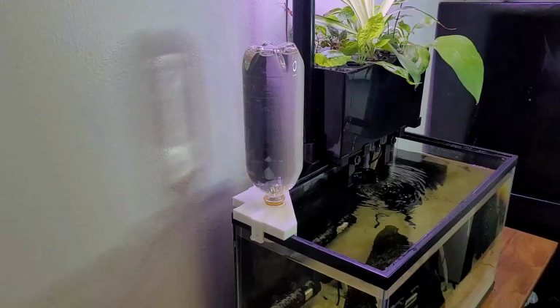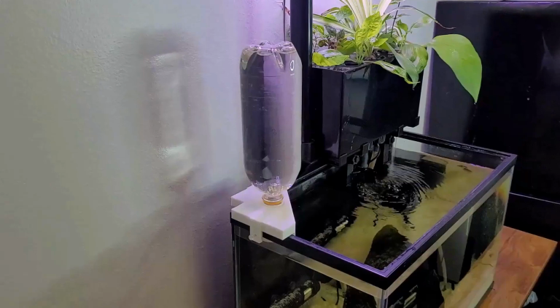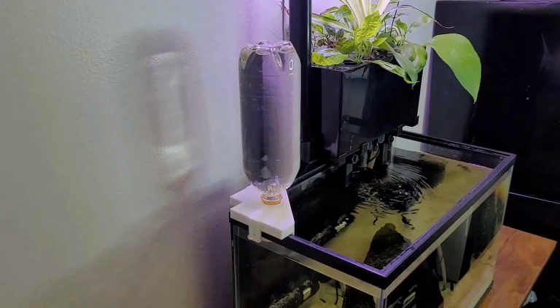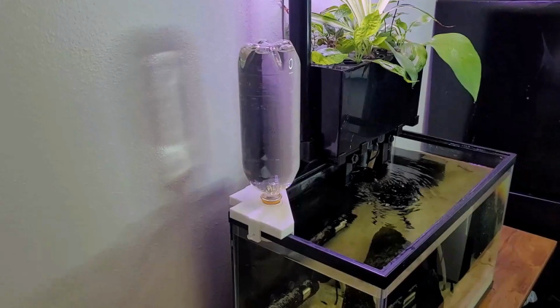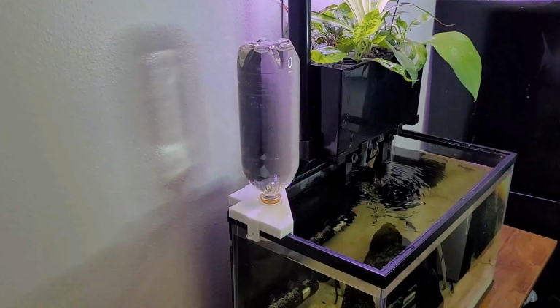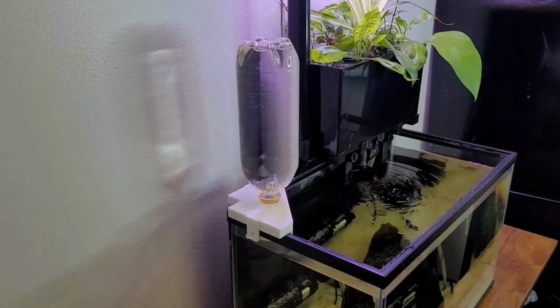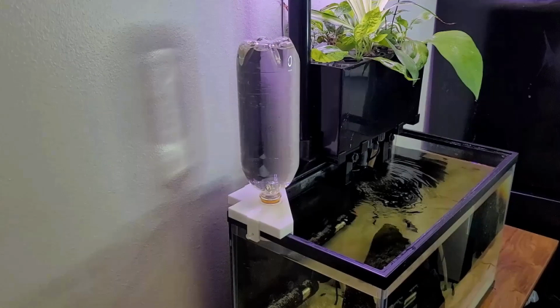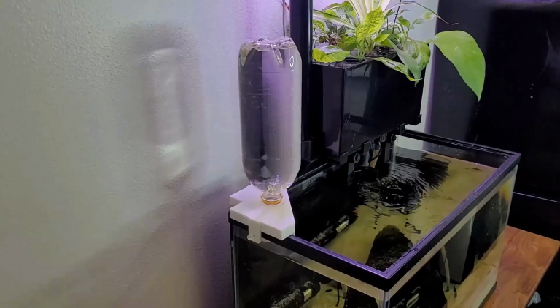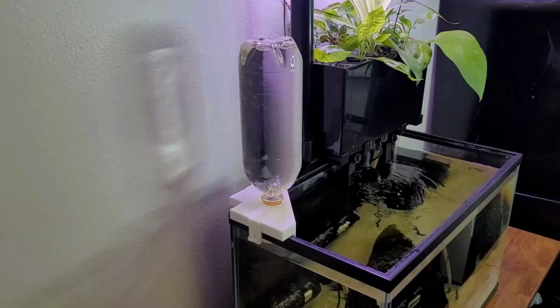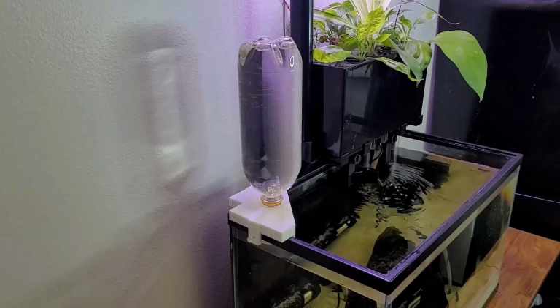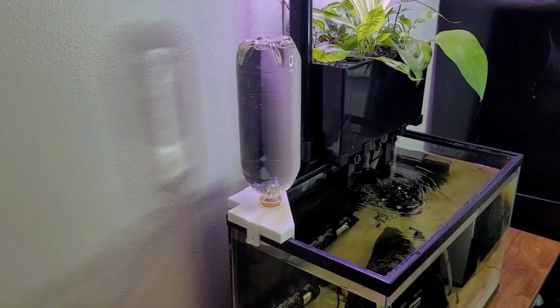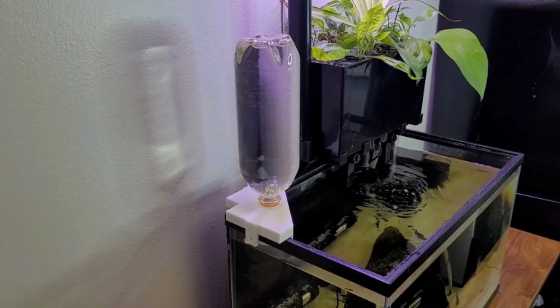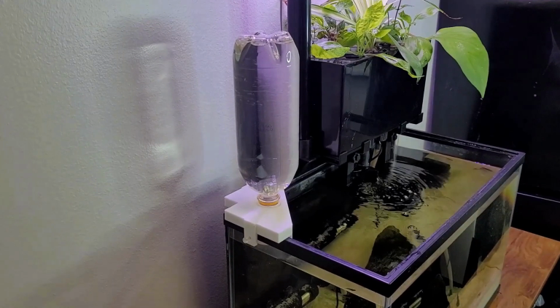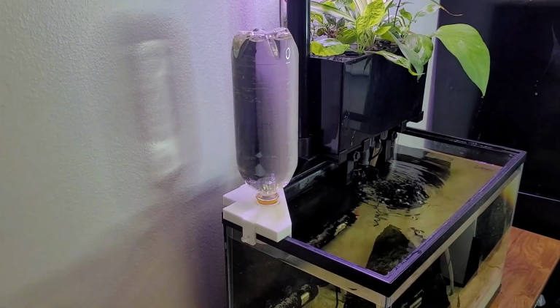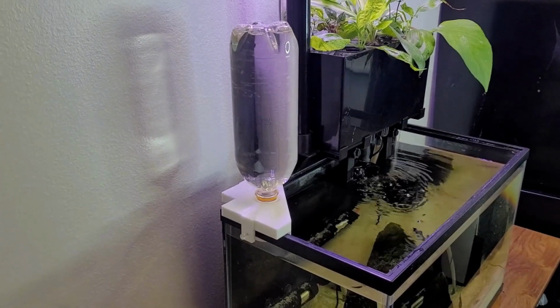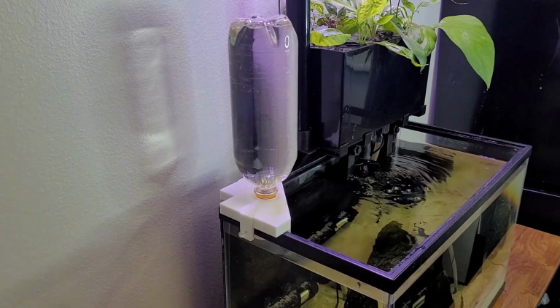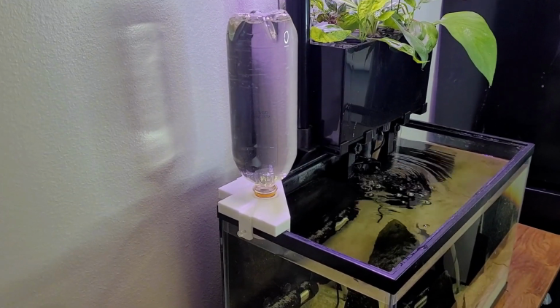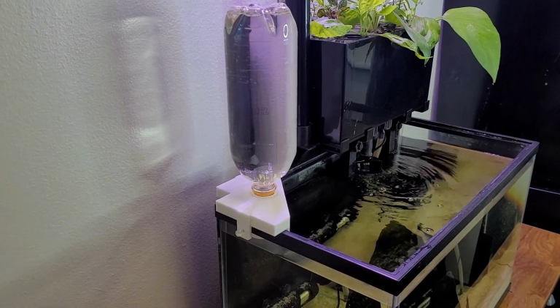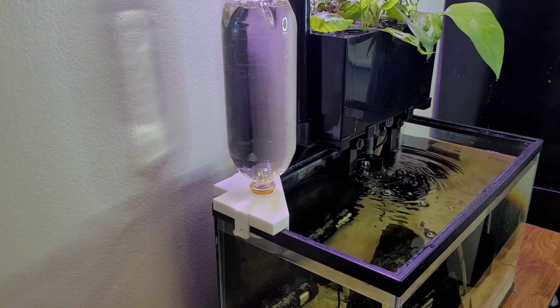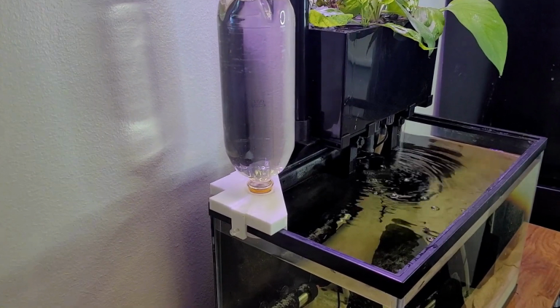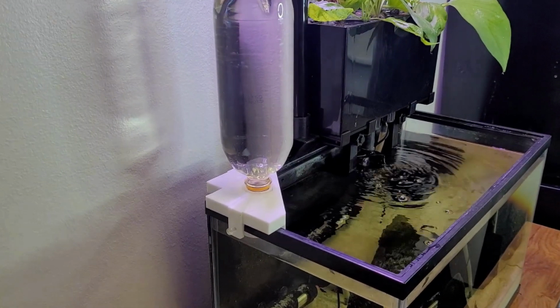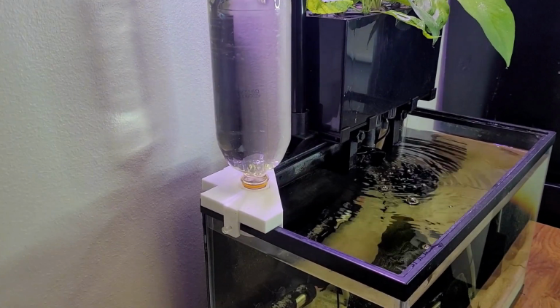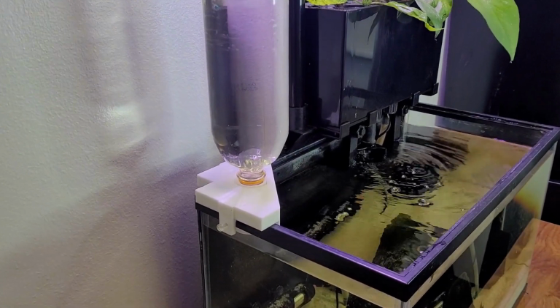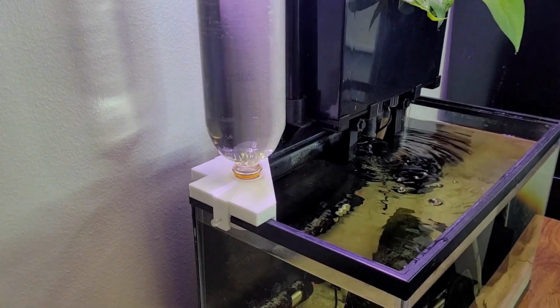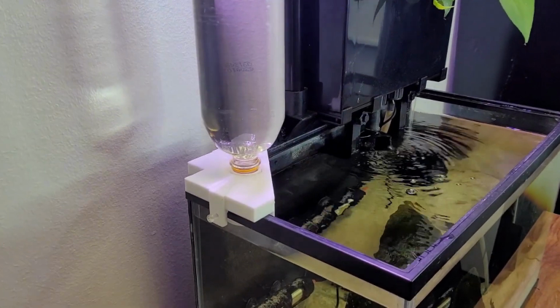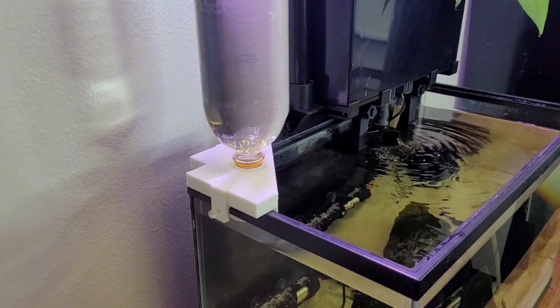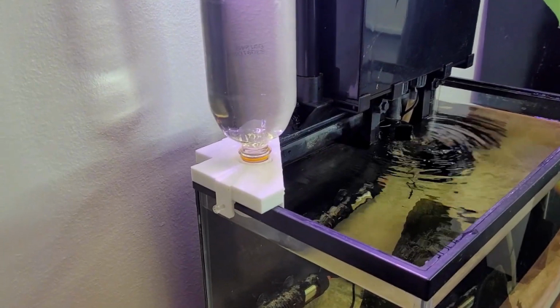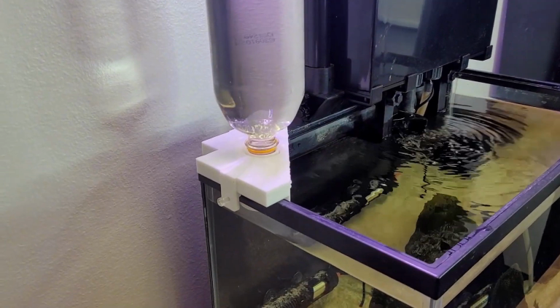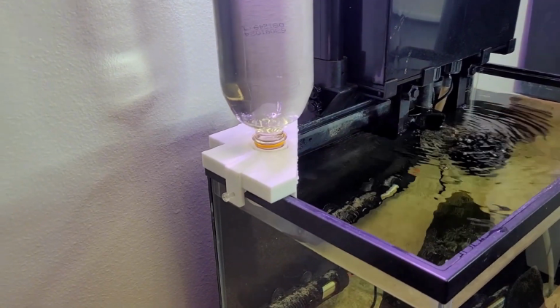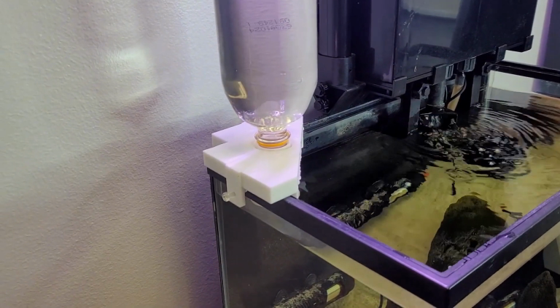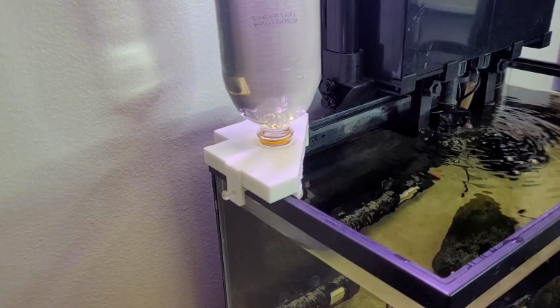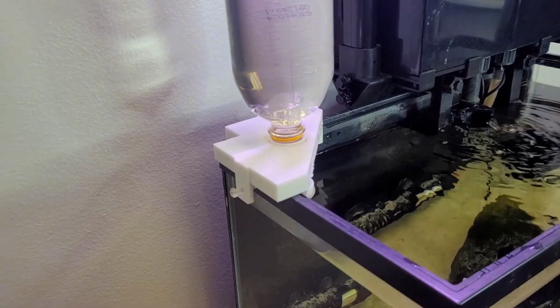Hello, in this video I will show how you can make this auto top-off system using 3D printing.